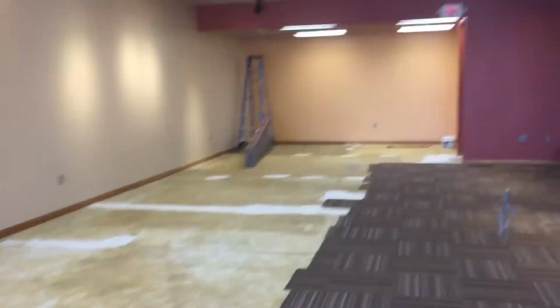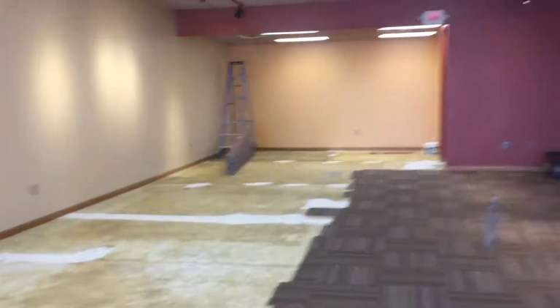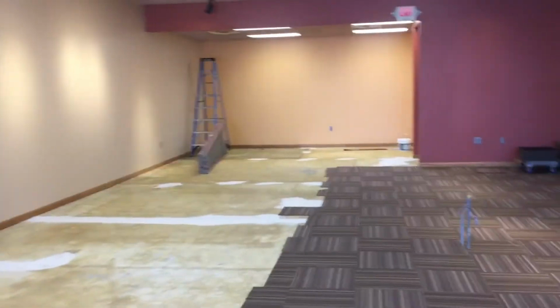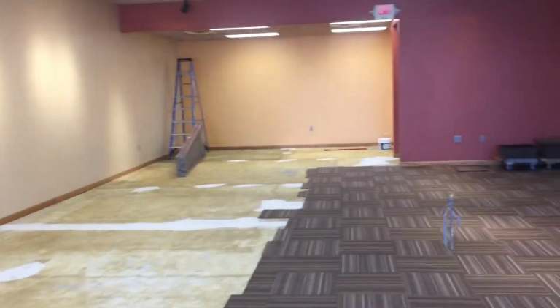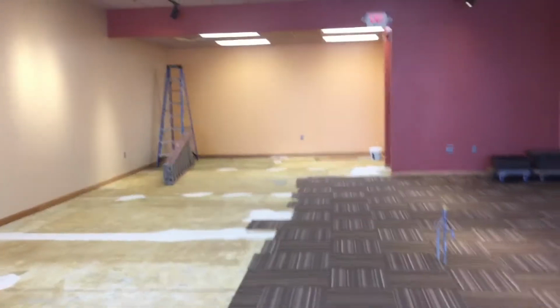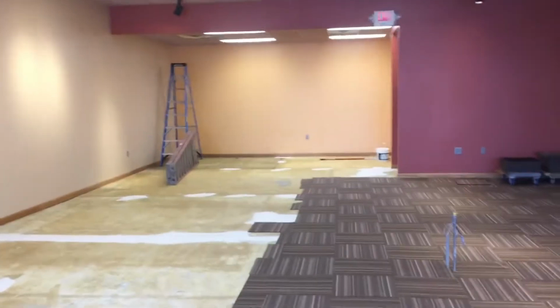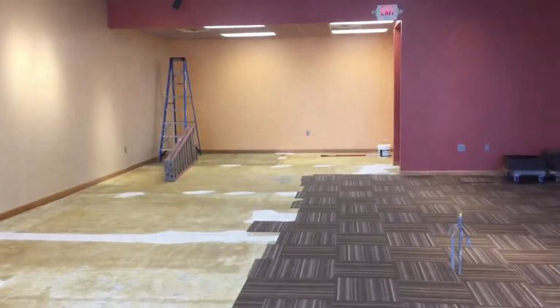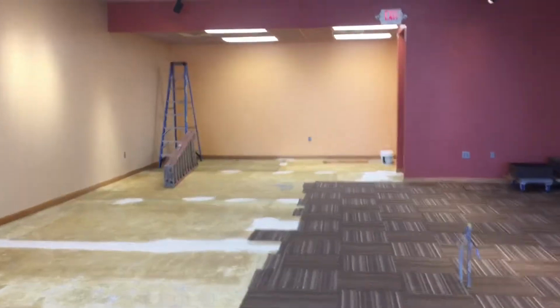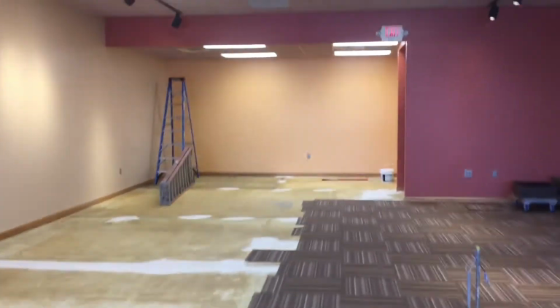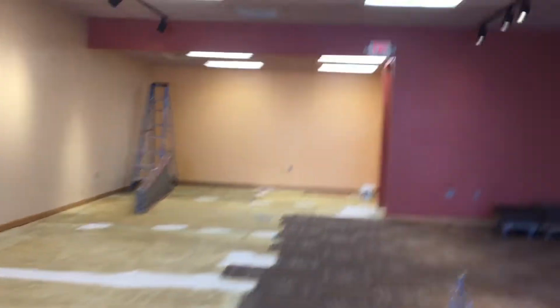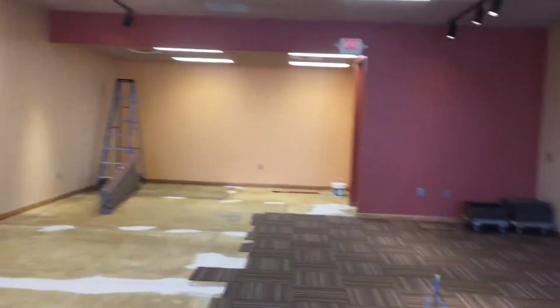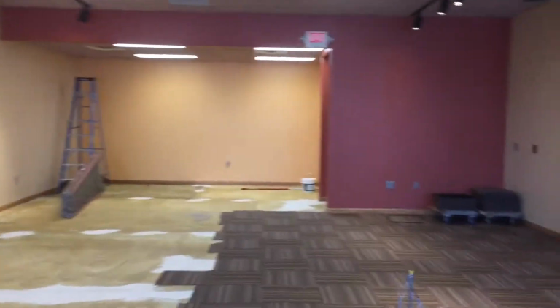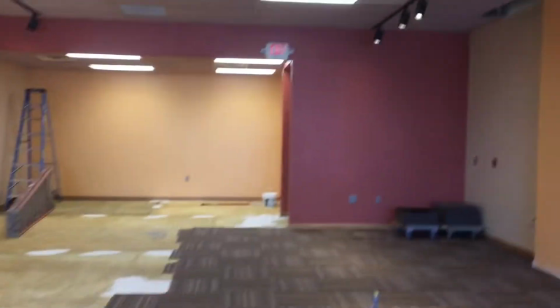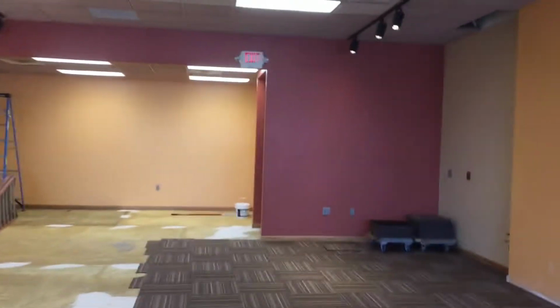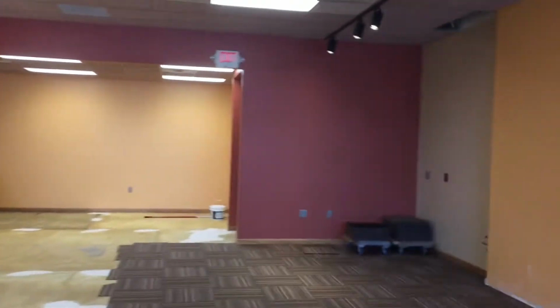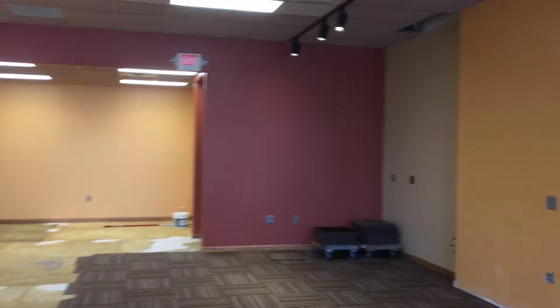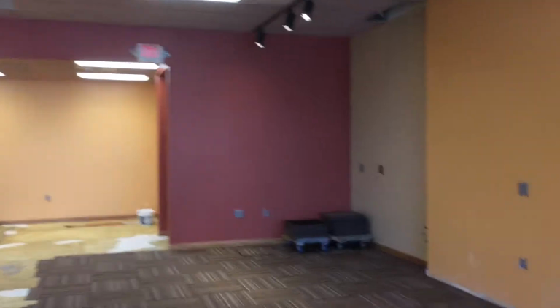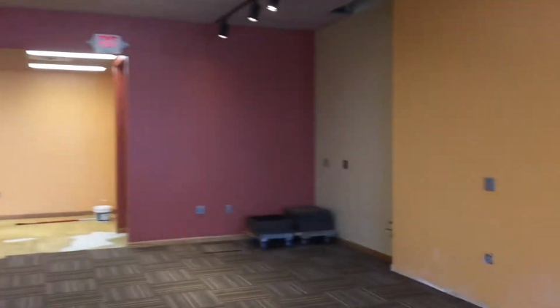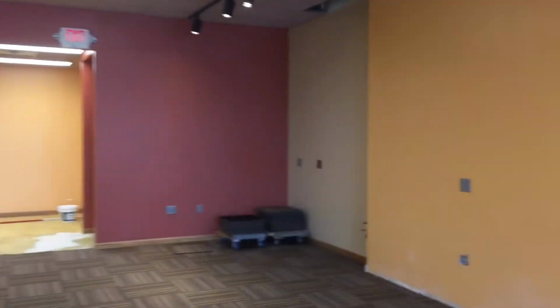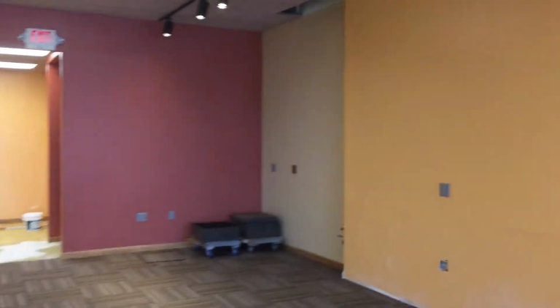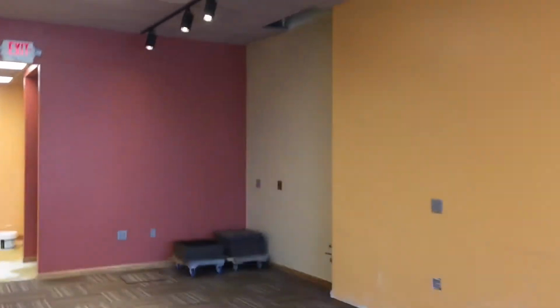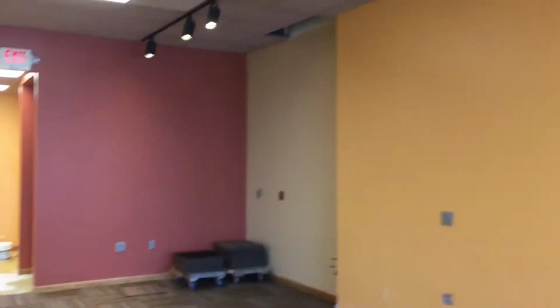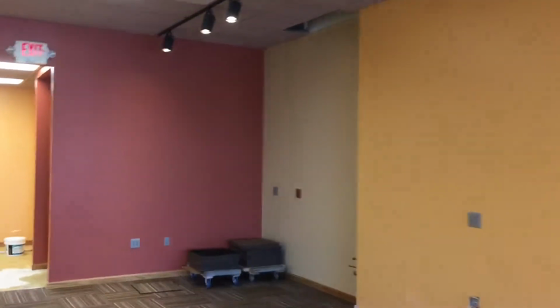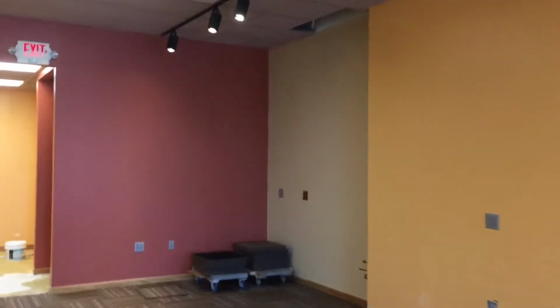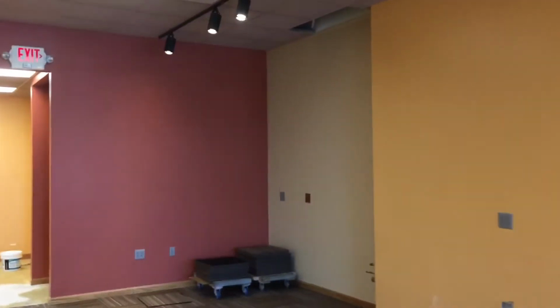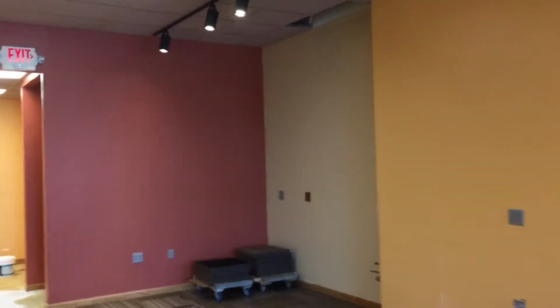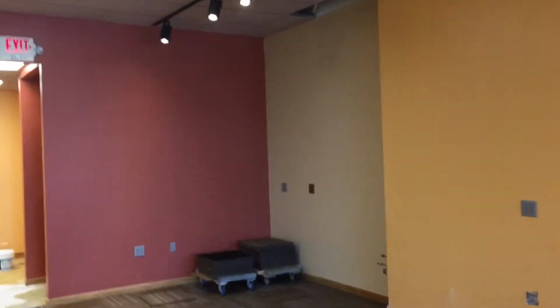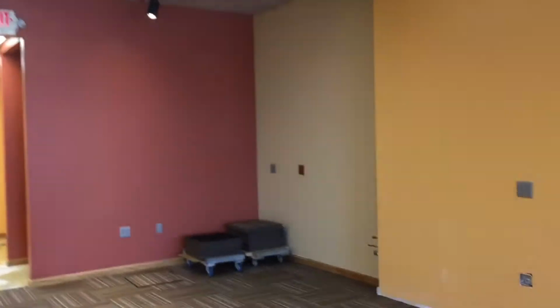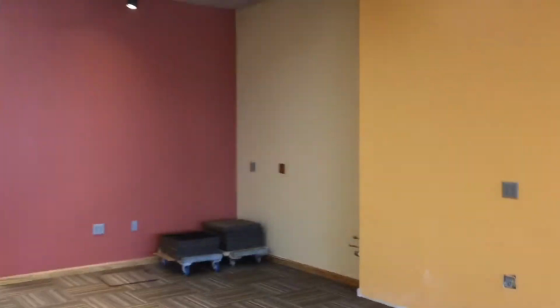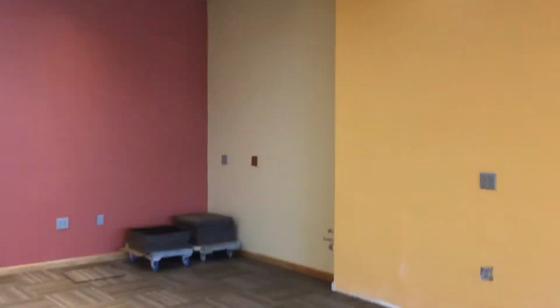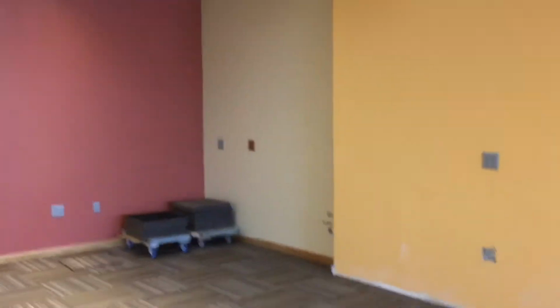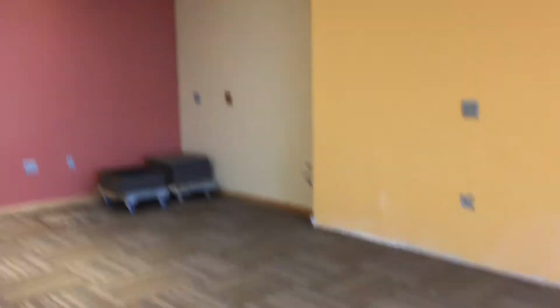Flooring has got one more day on it. Paint looks good.